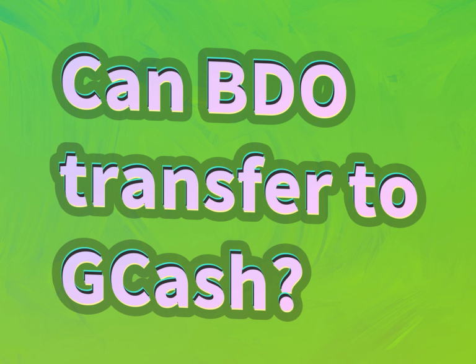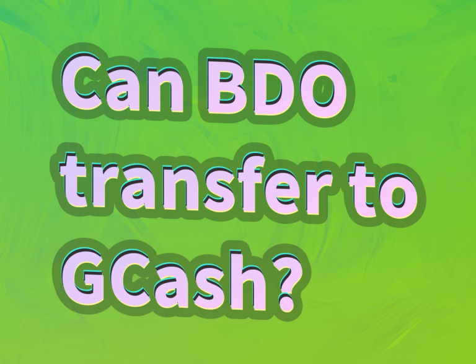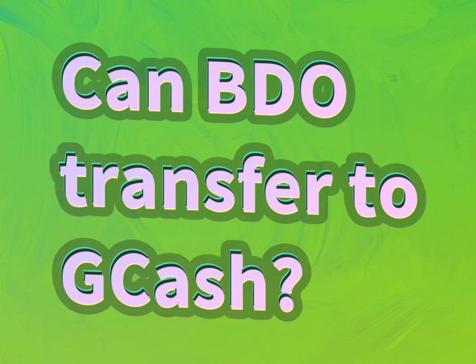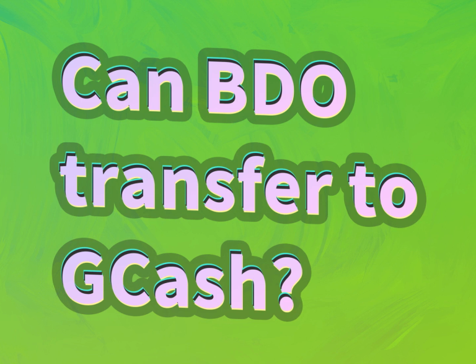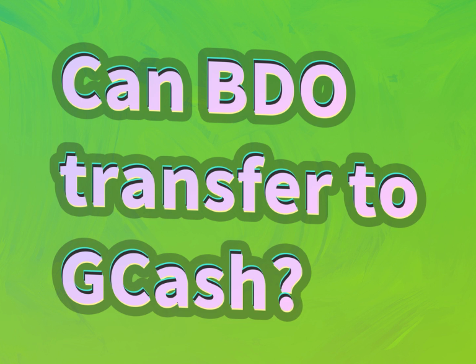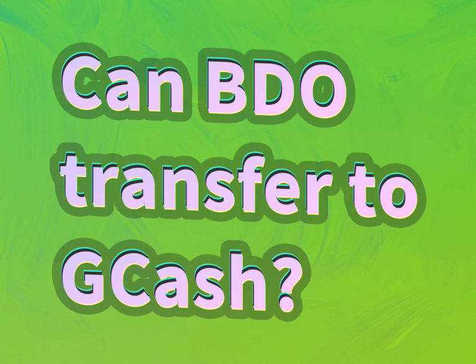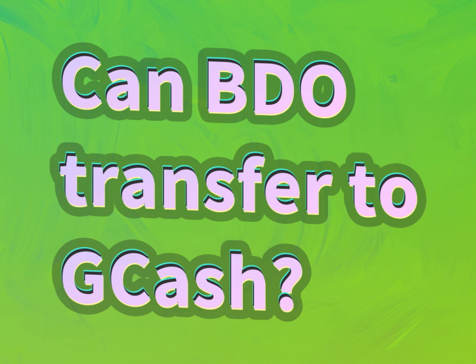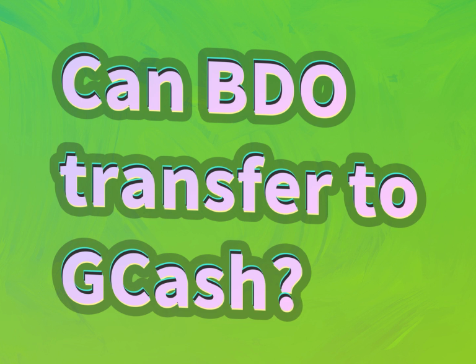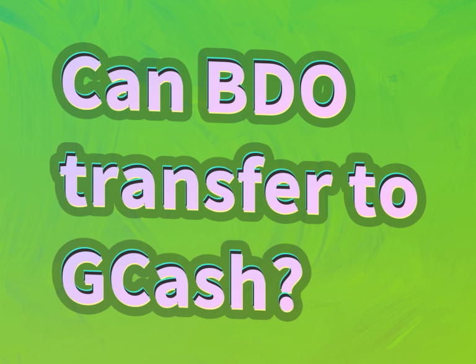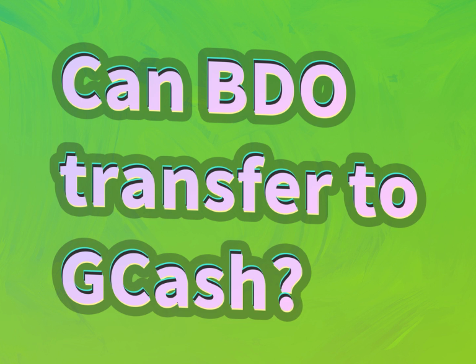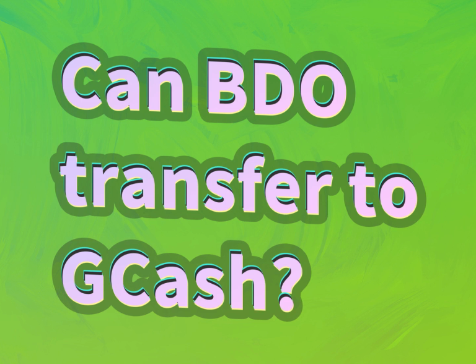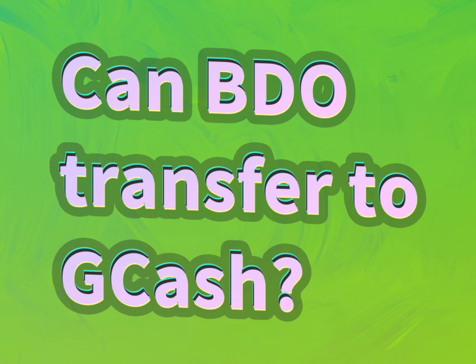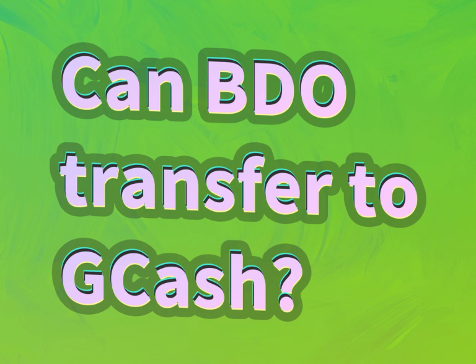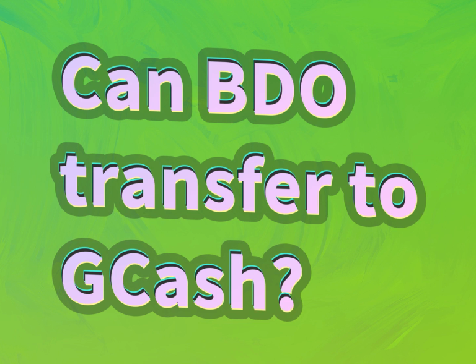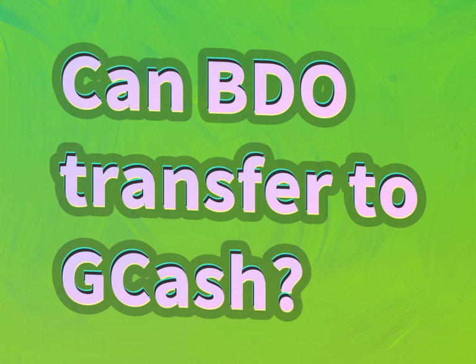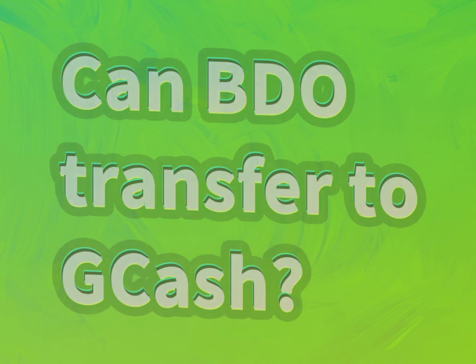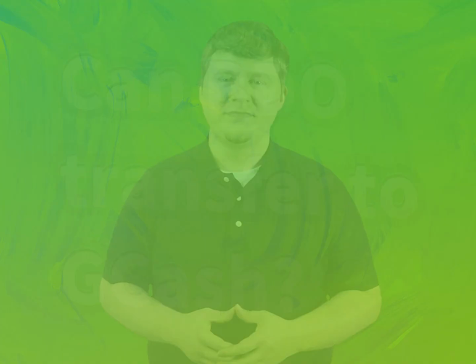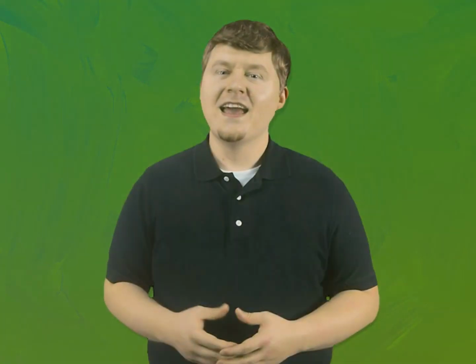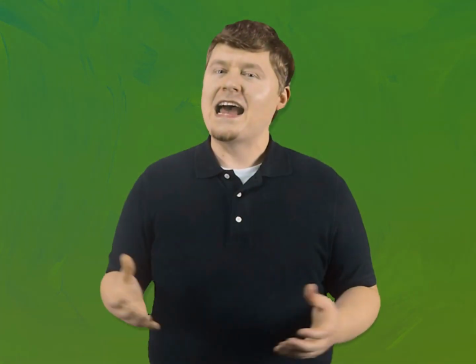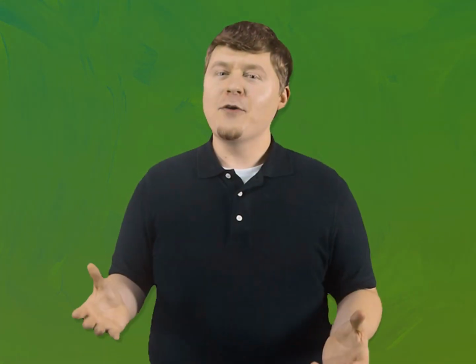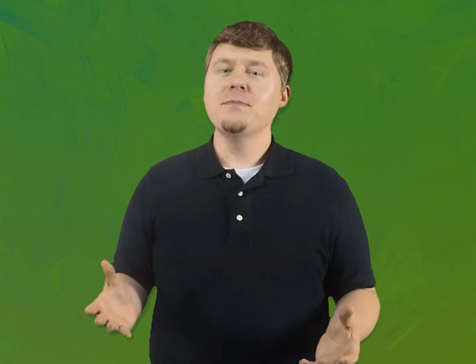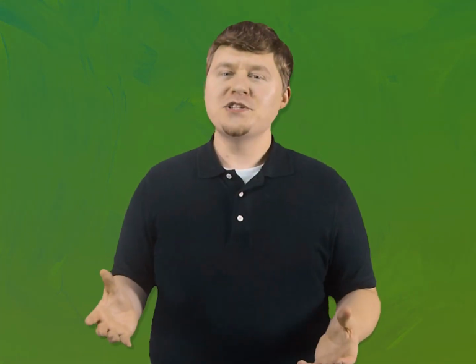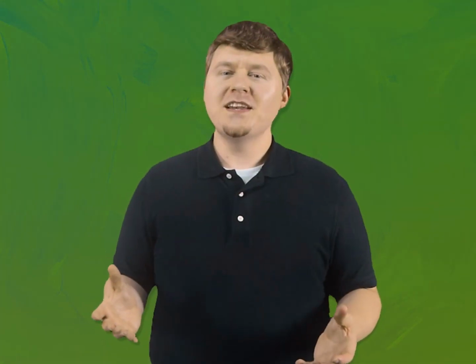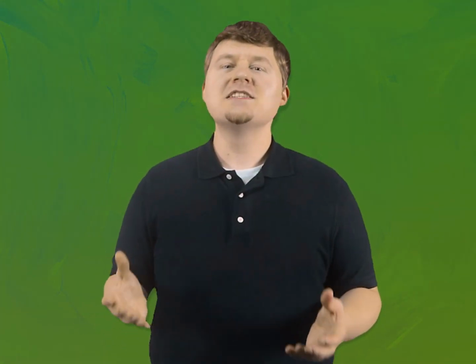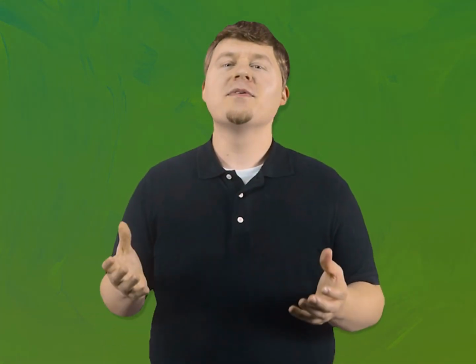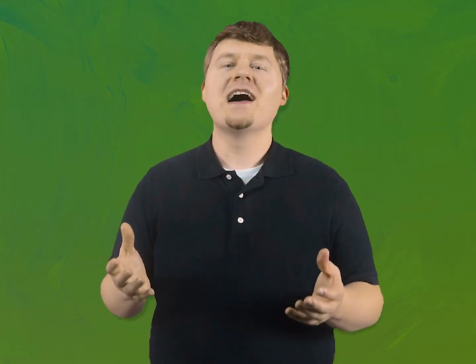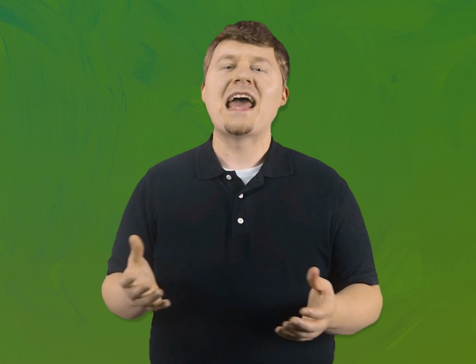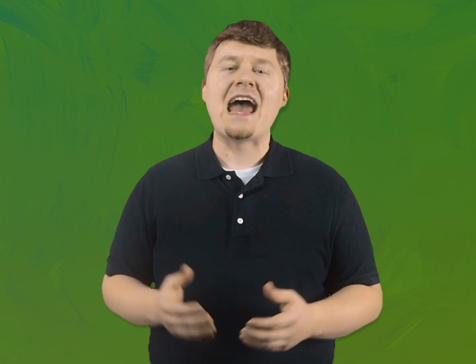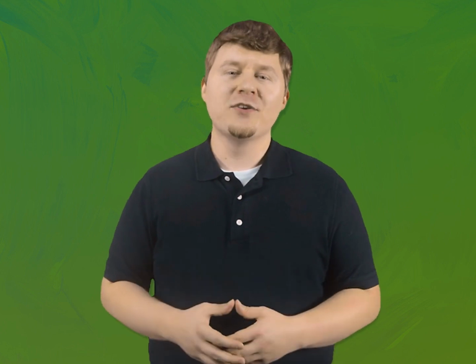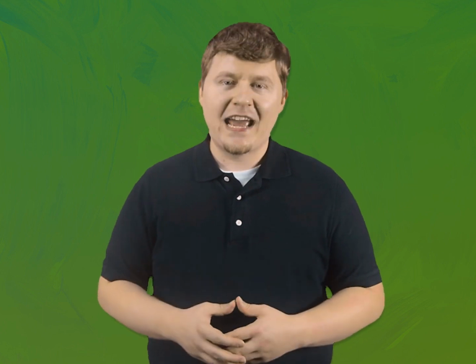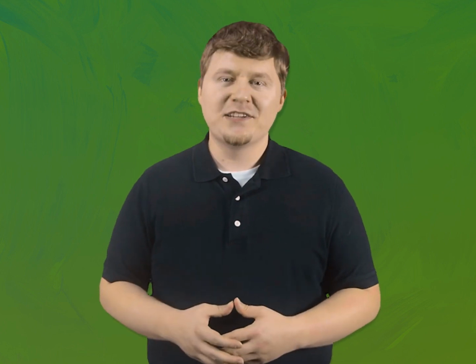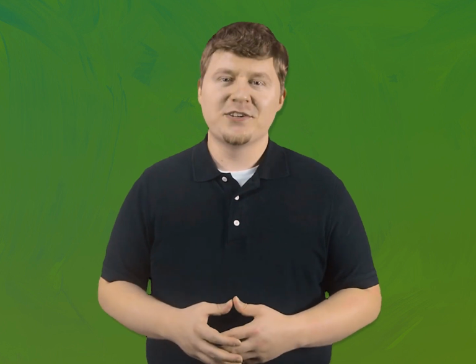Can BDO transfer to GCash? Our mission is to provide accurate answers.